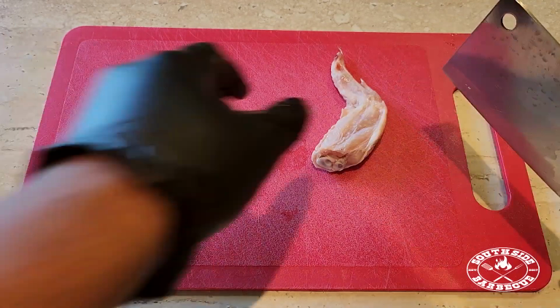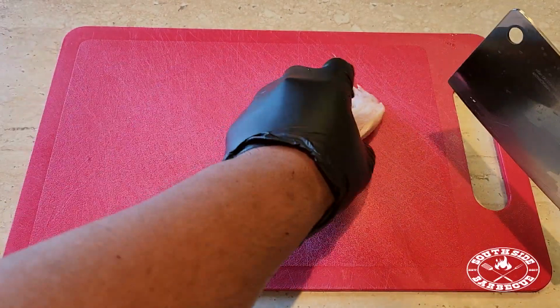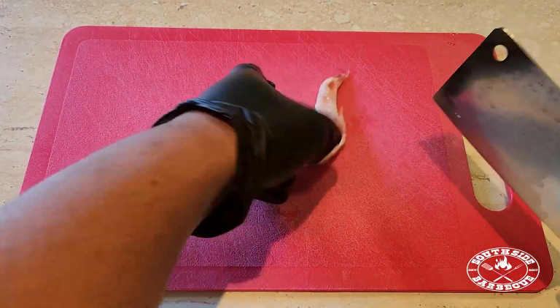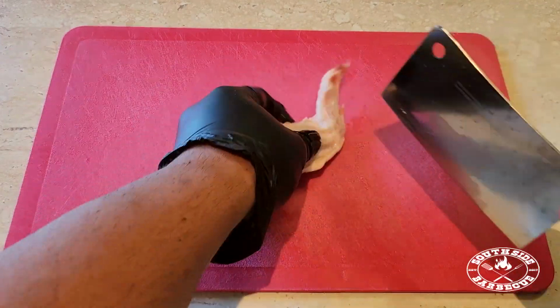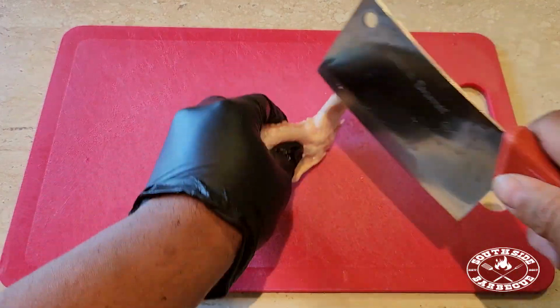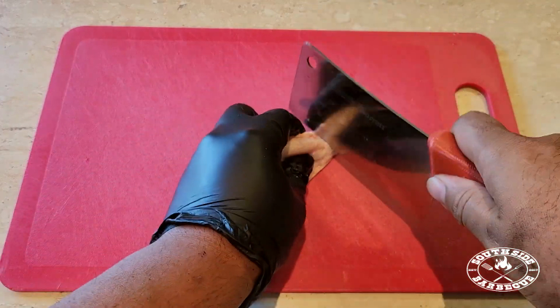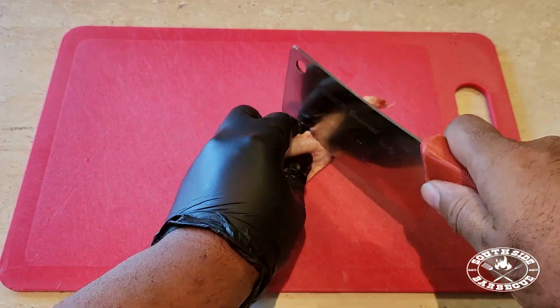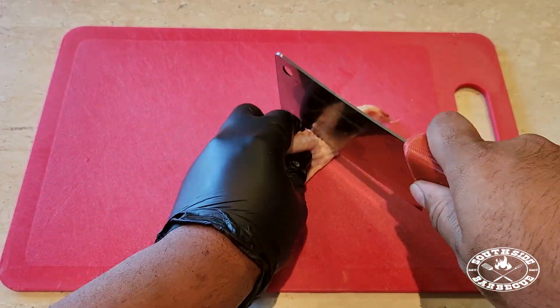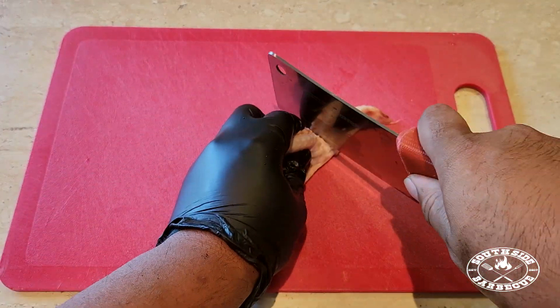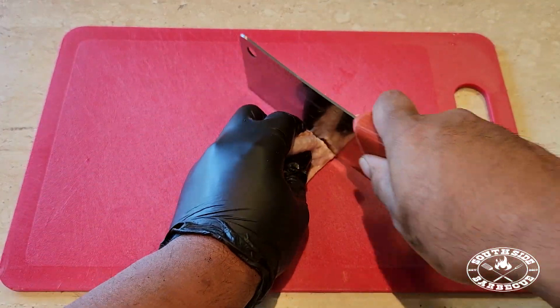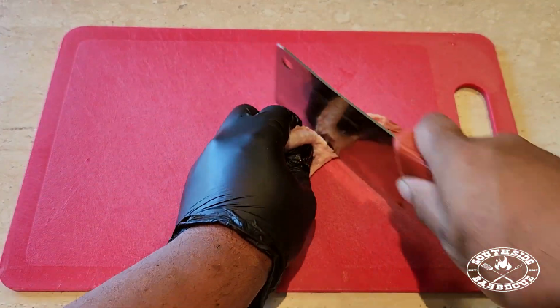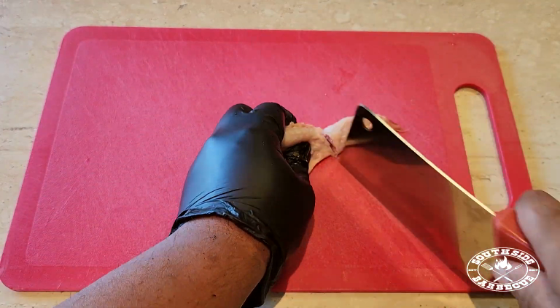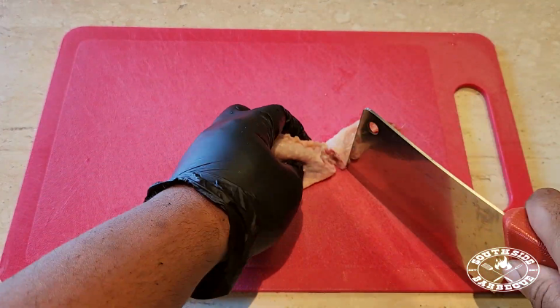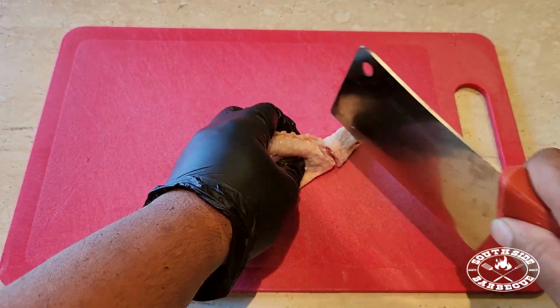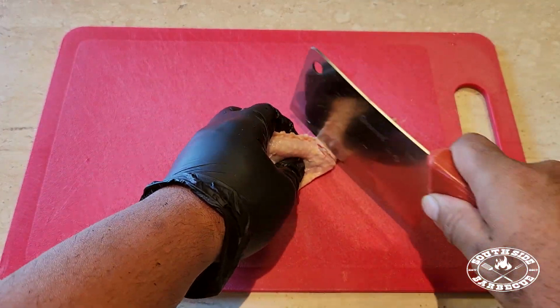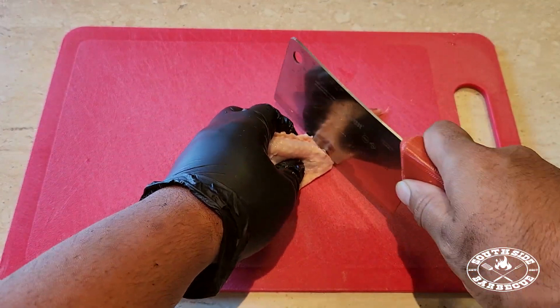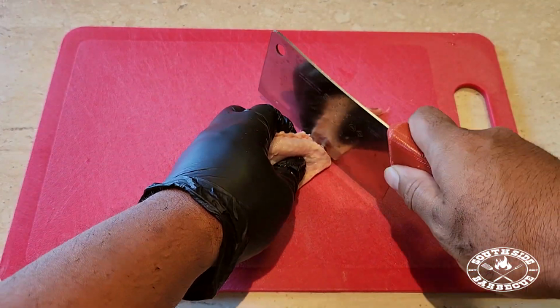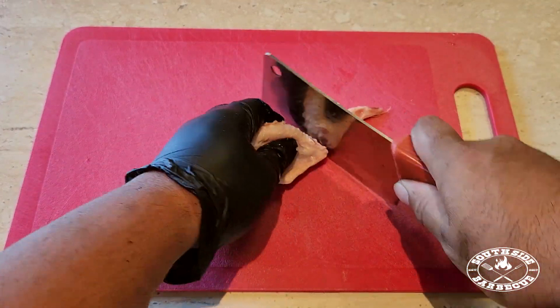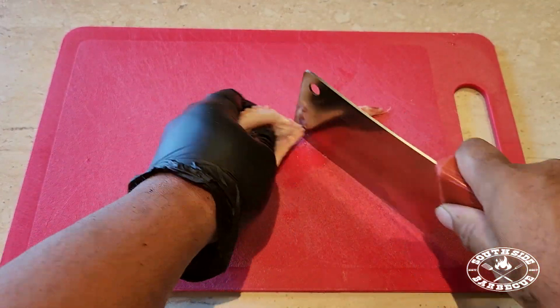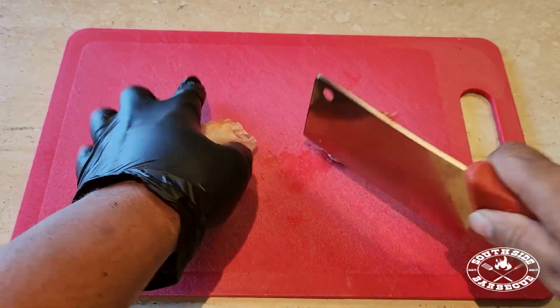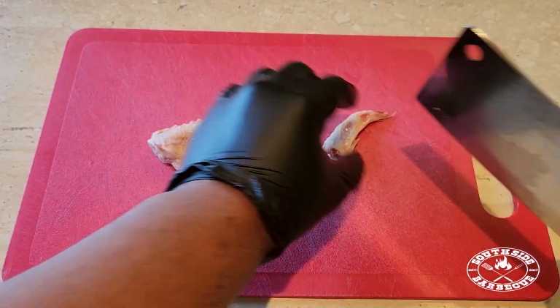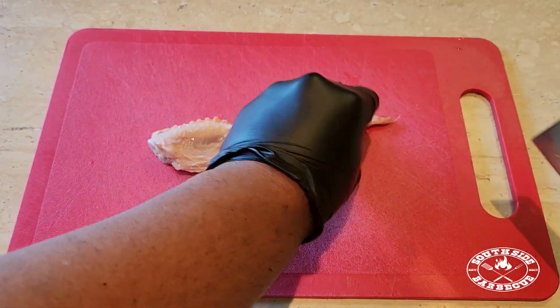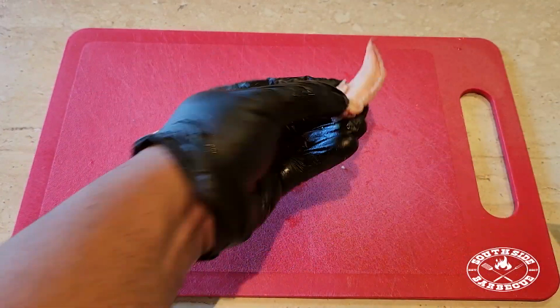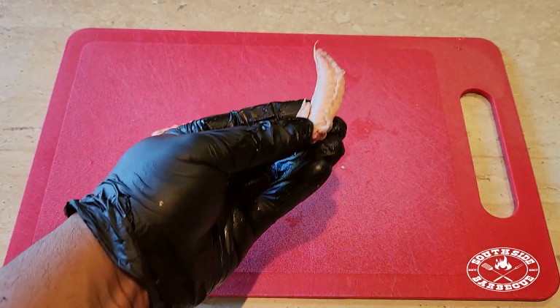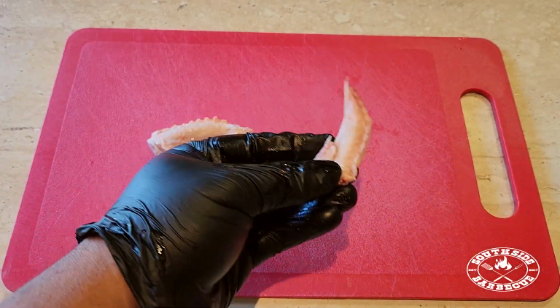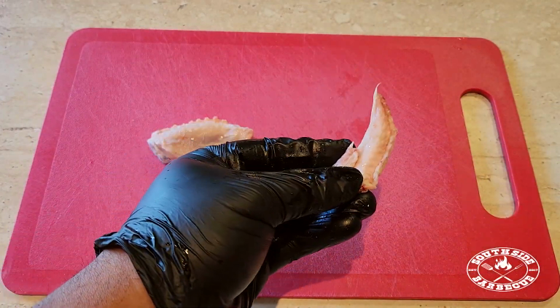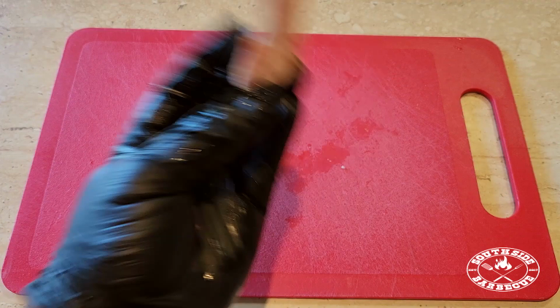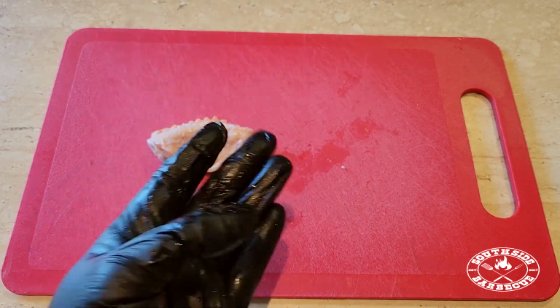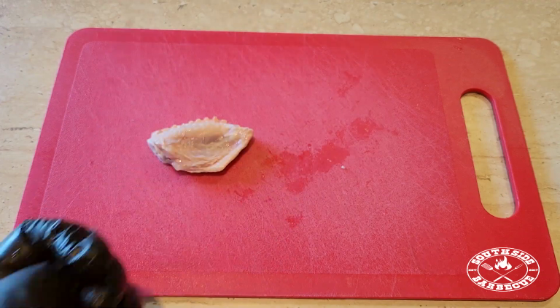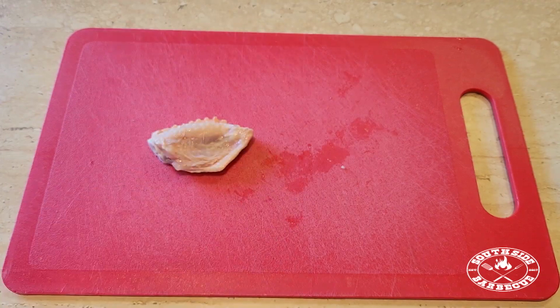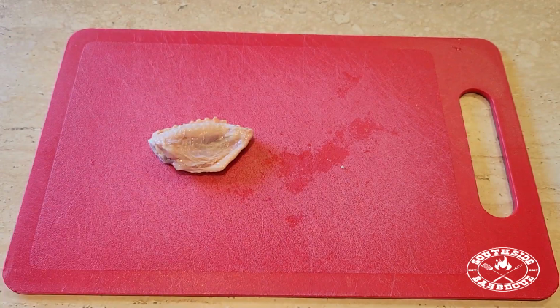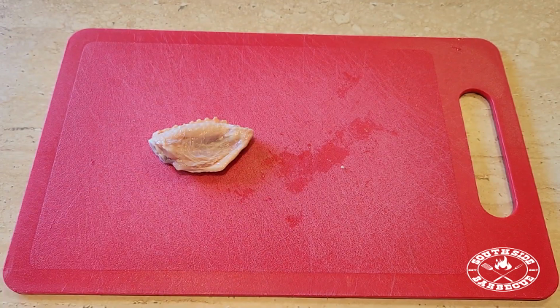Alright, our first step is to separate our drumette from our flat. This little tip piece you can feed to your ops.